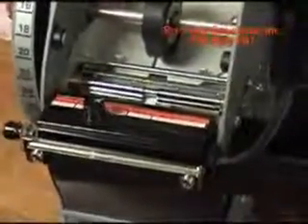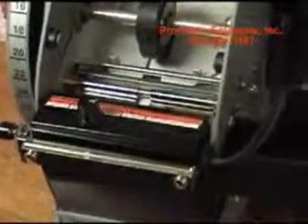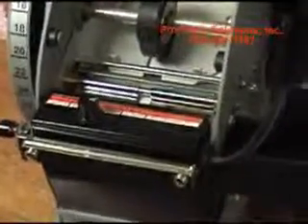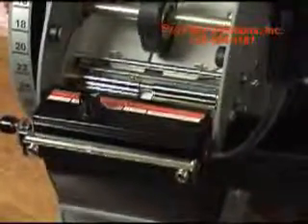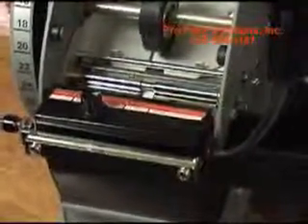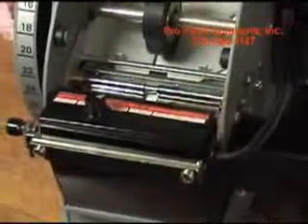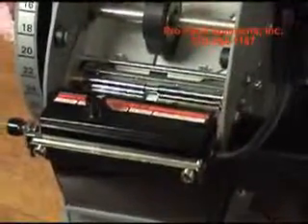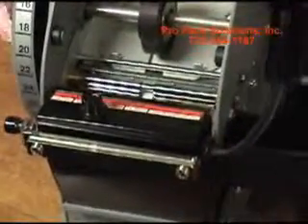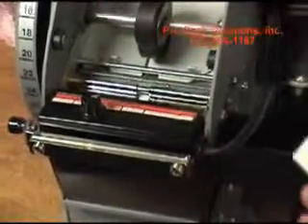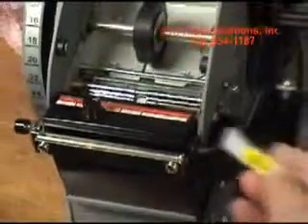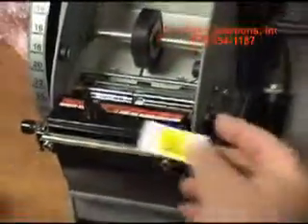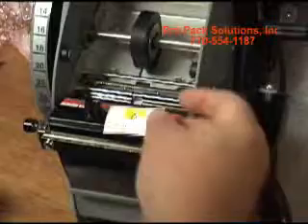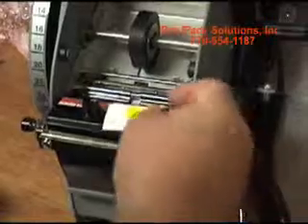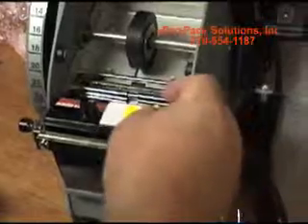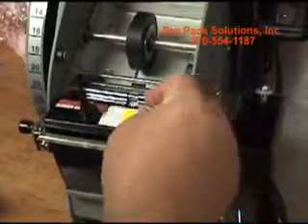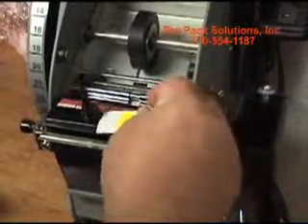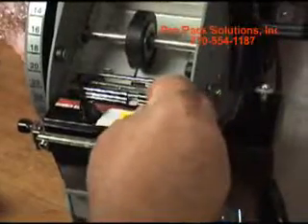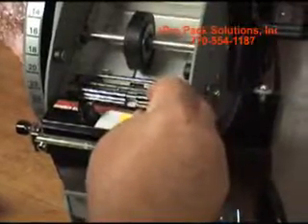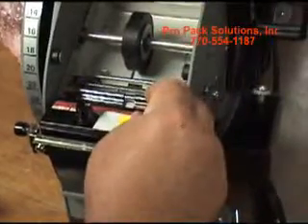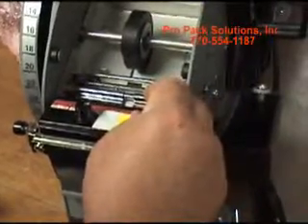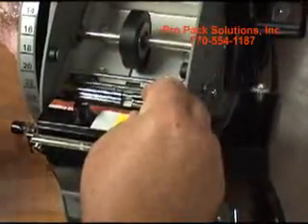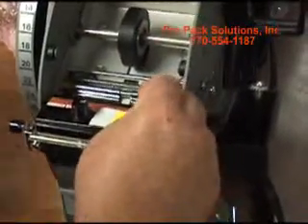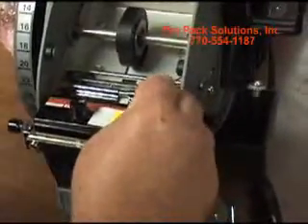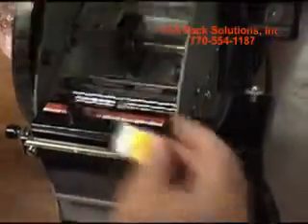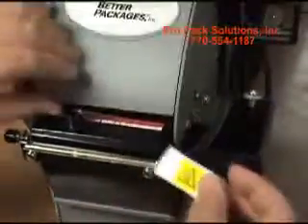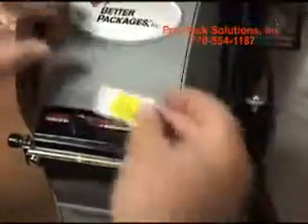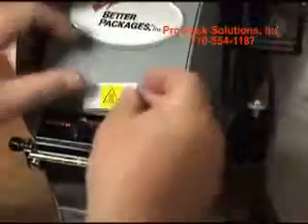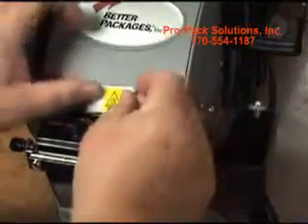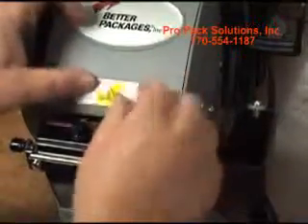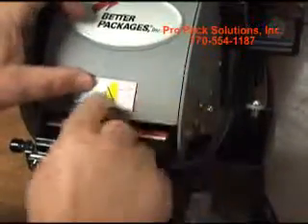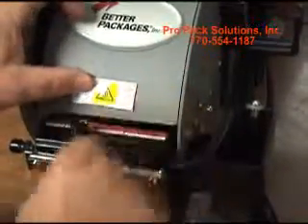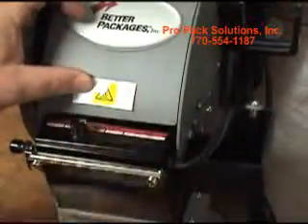You also have a sticker for the heater, which can be either applied here or it can be applied on the cover here.